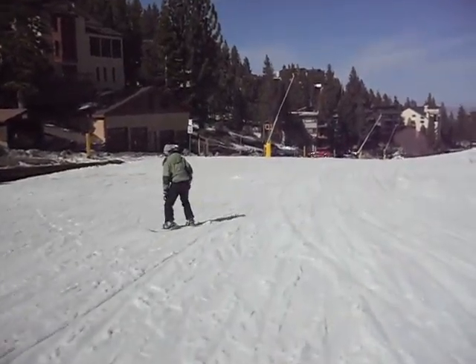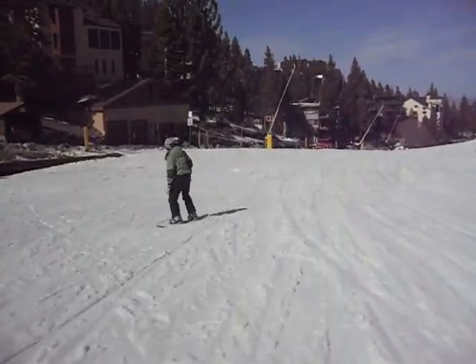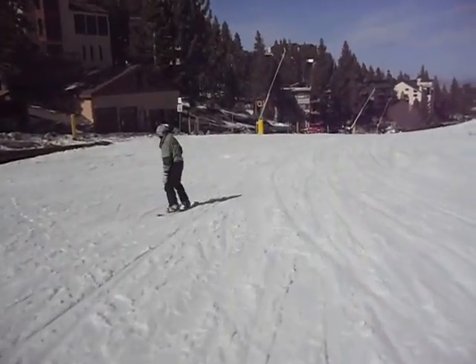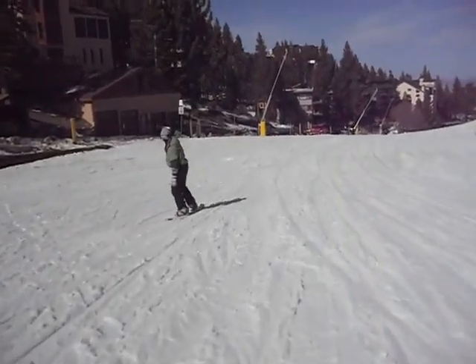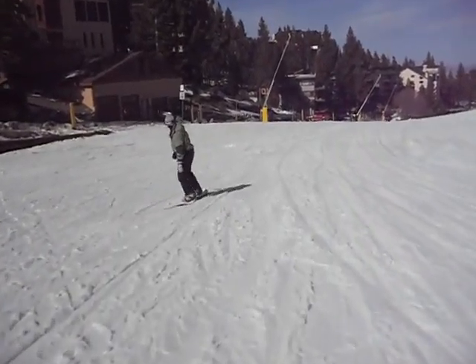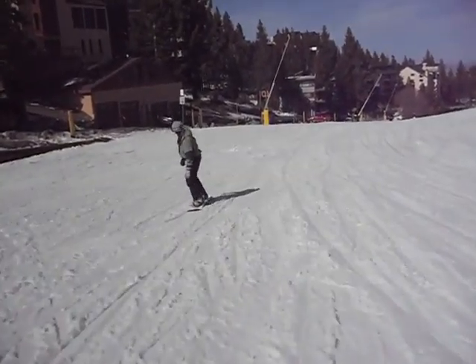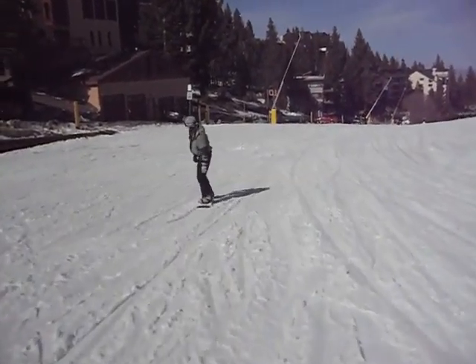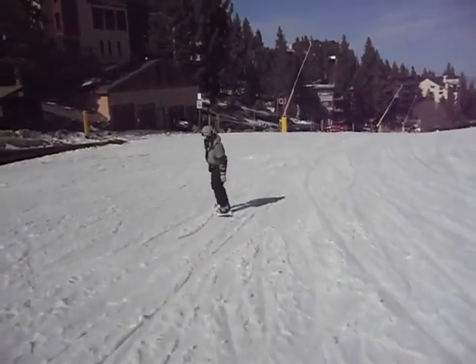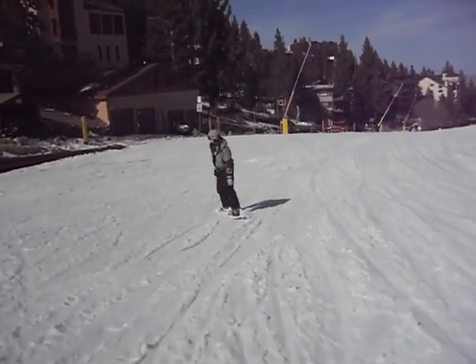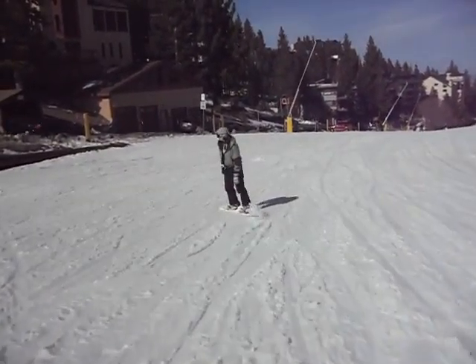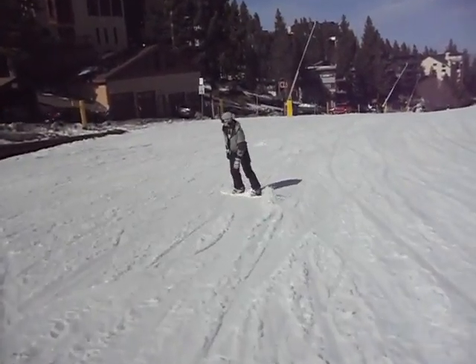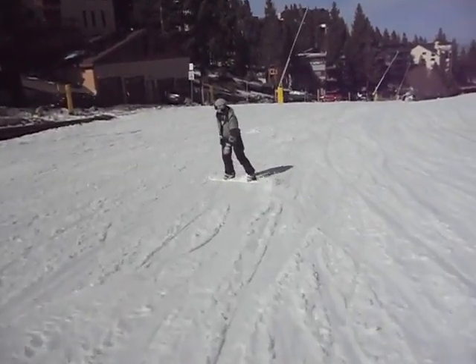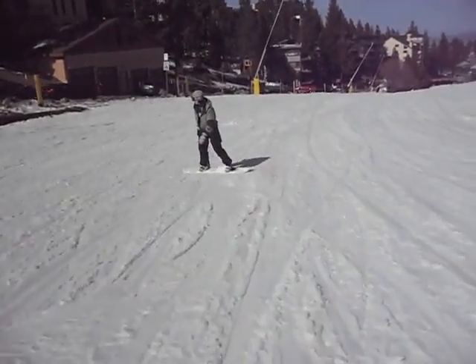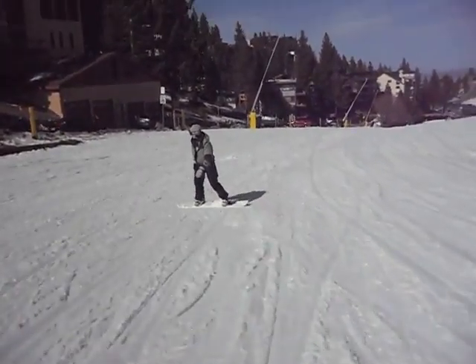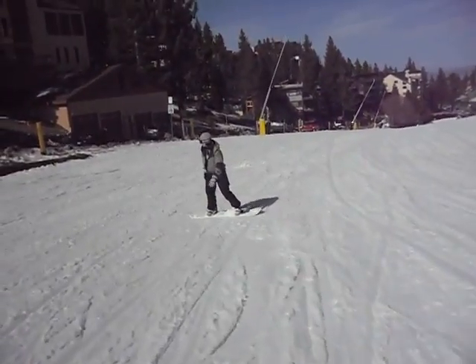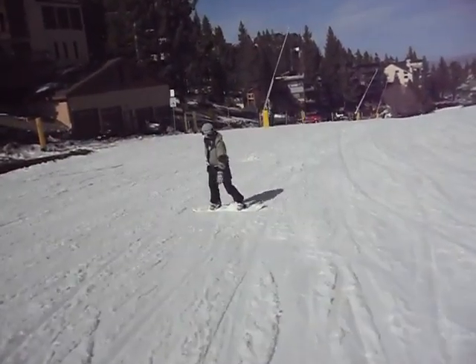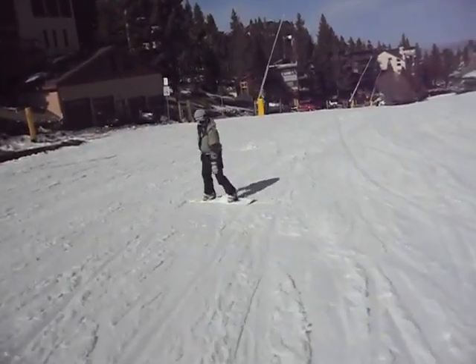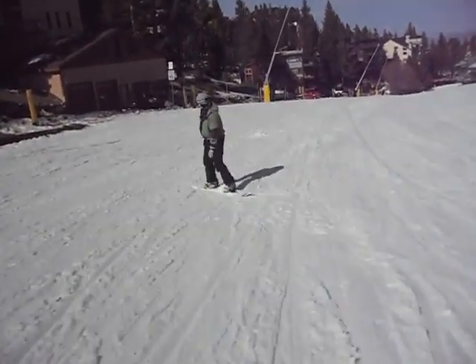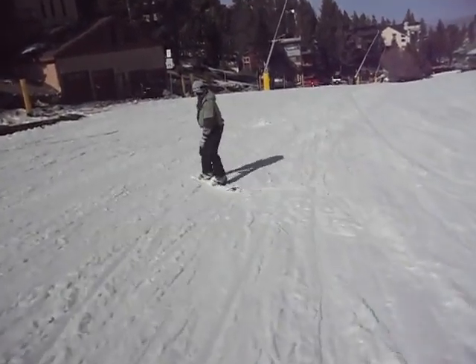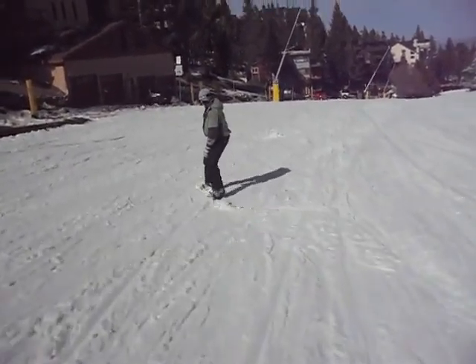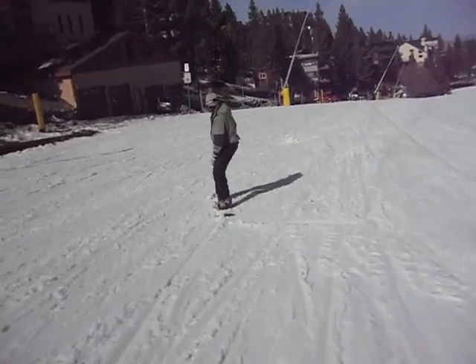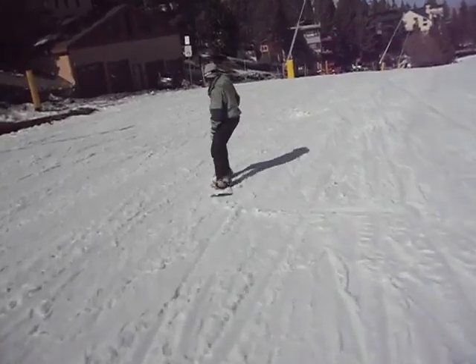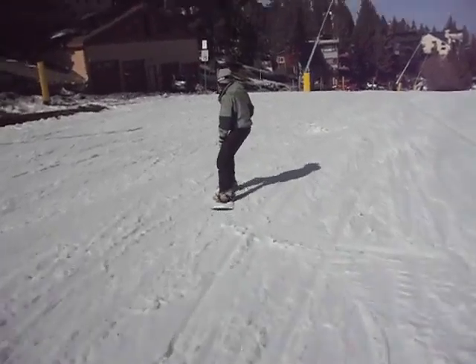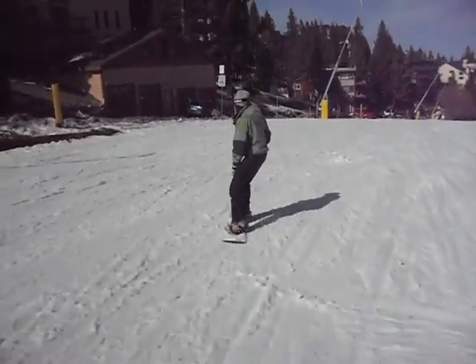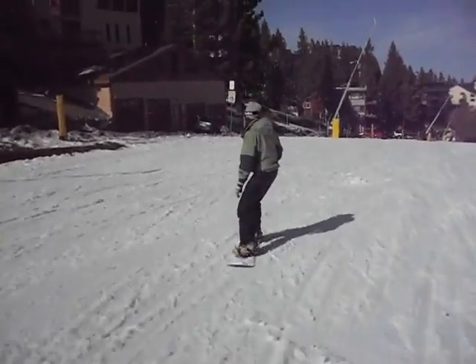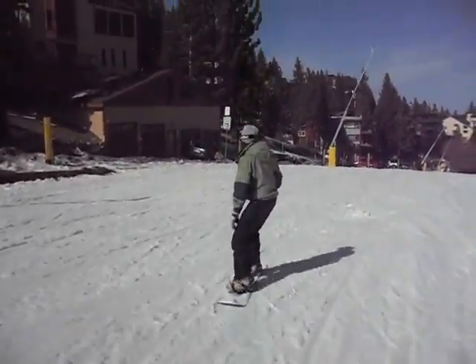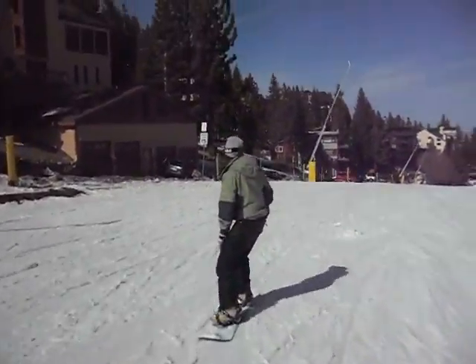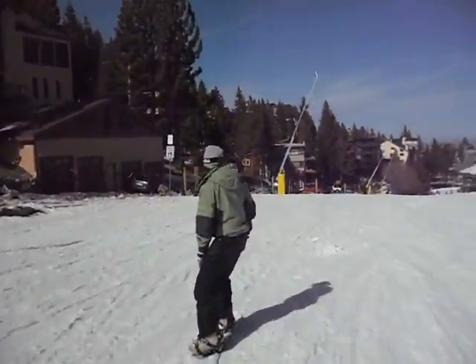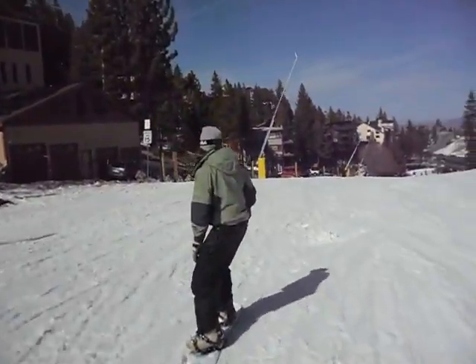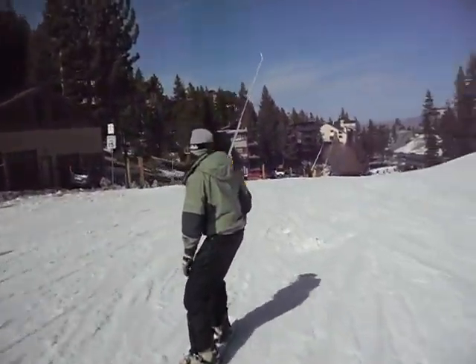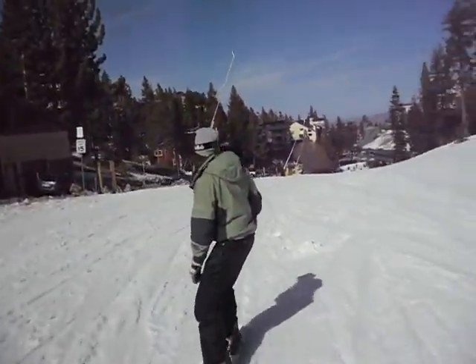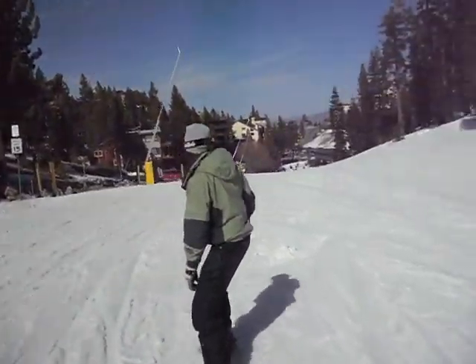Put more down the hill. Relax that back arm, you don't need it. Like right there, get on the toe side.